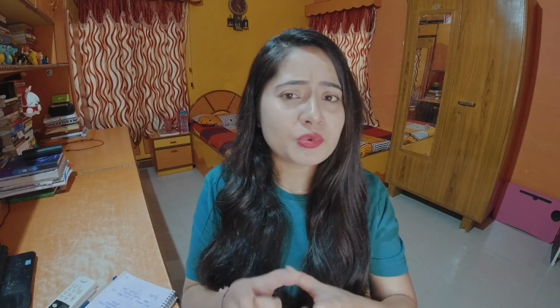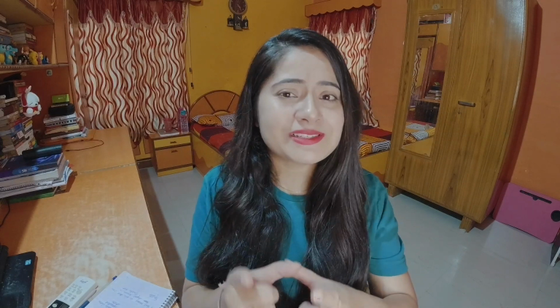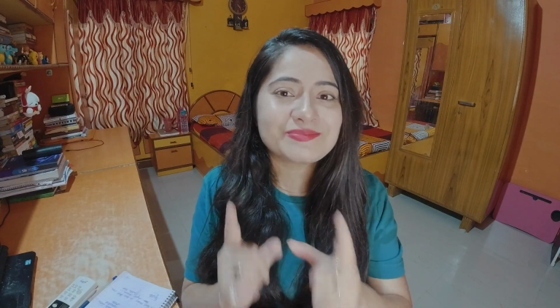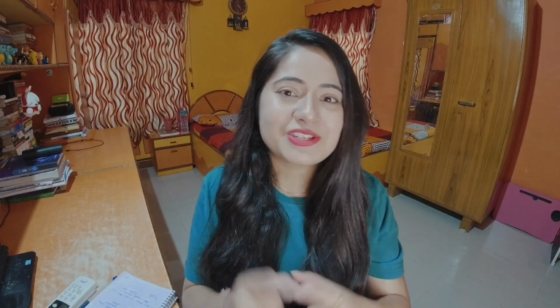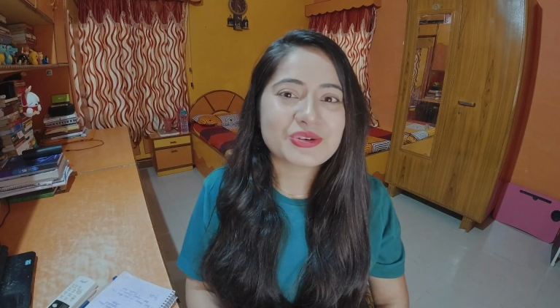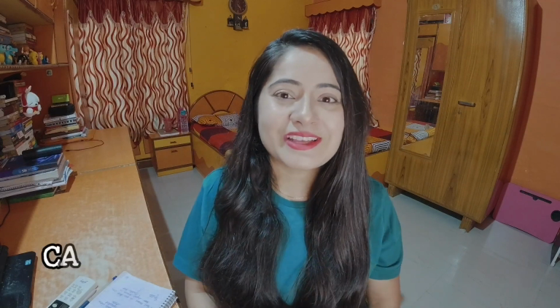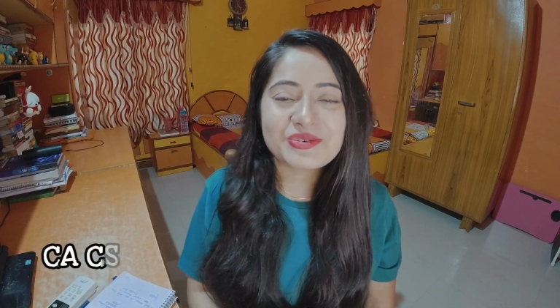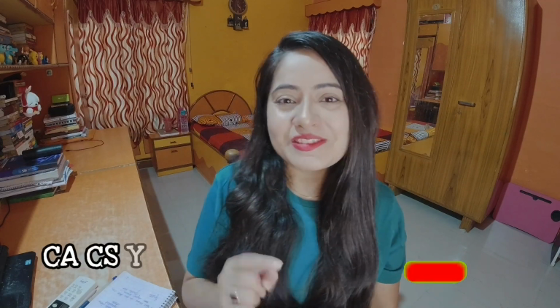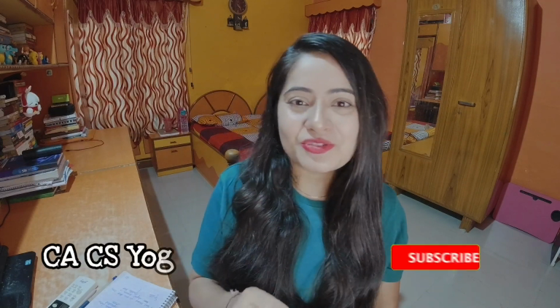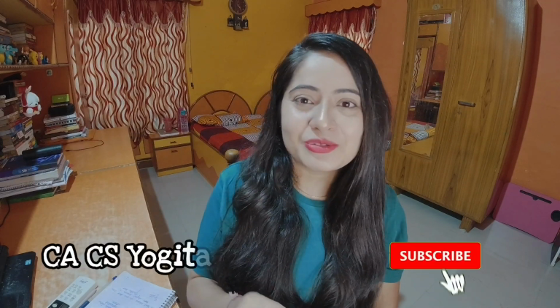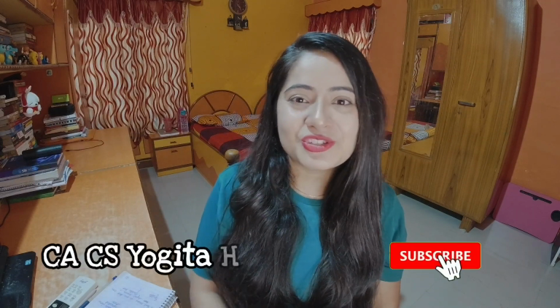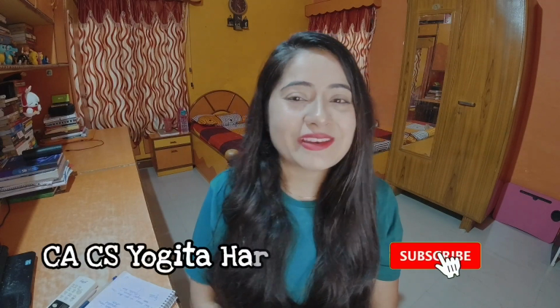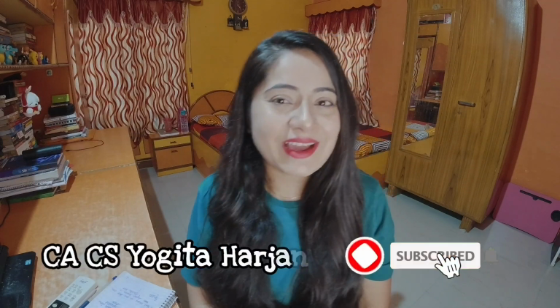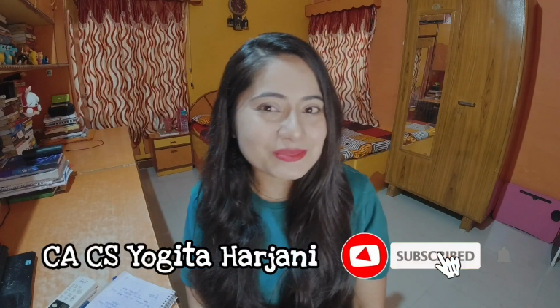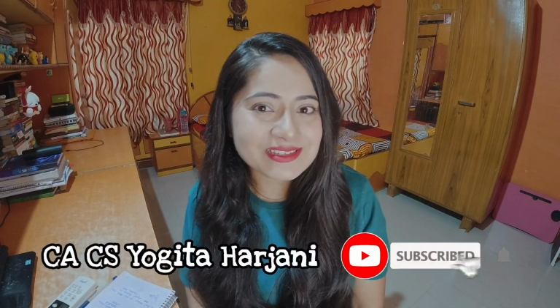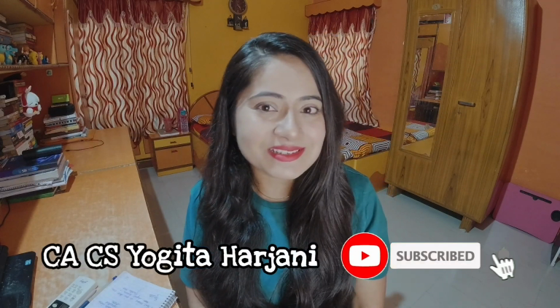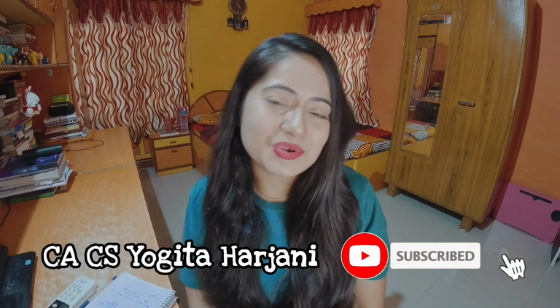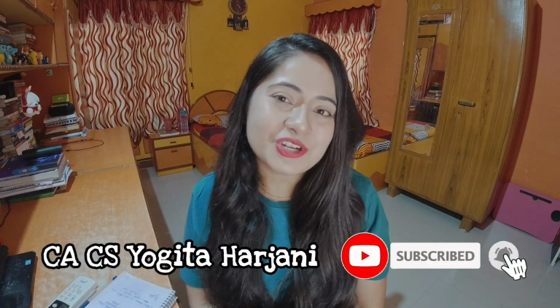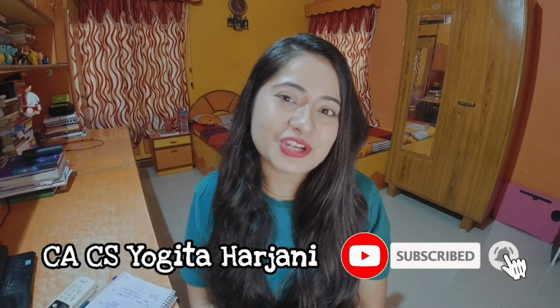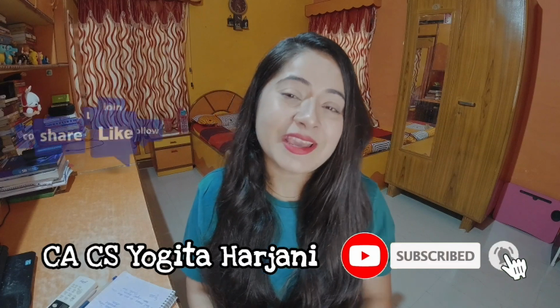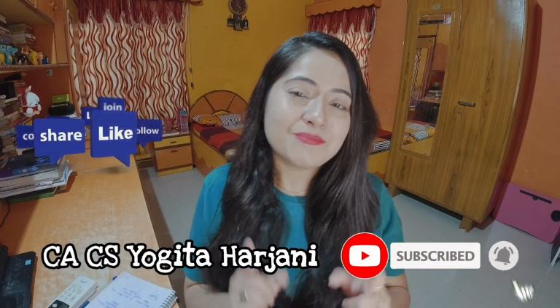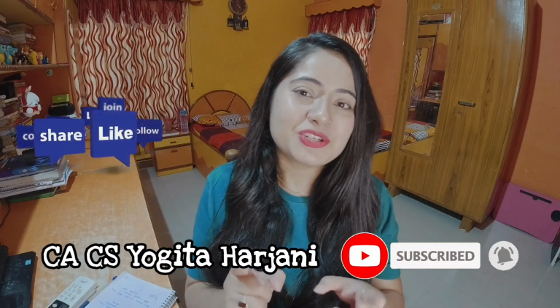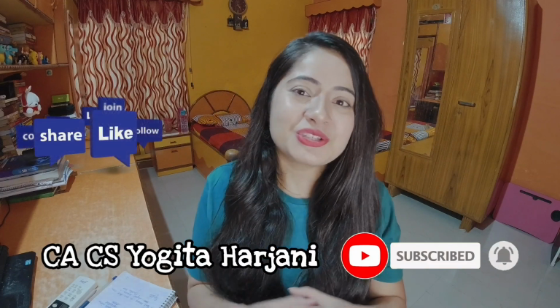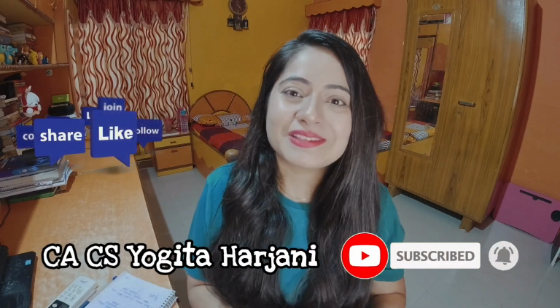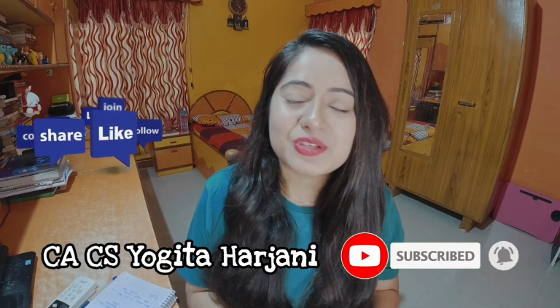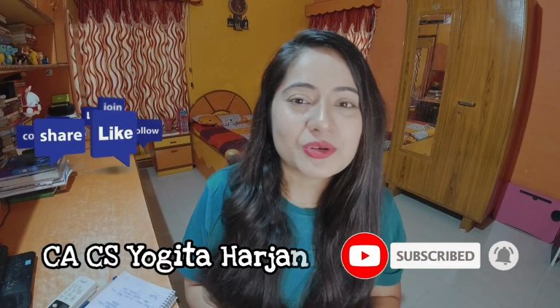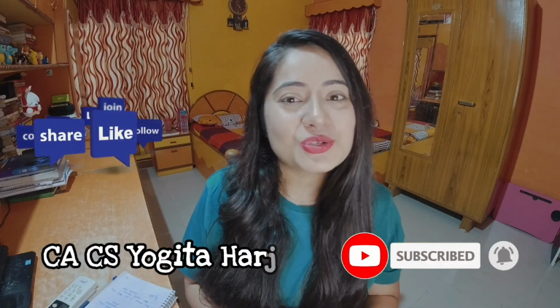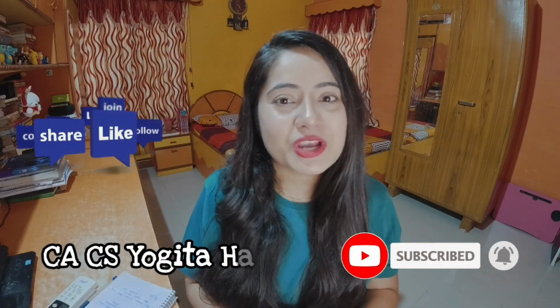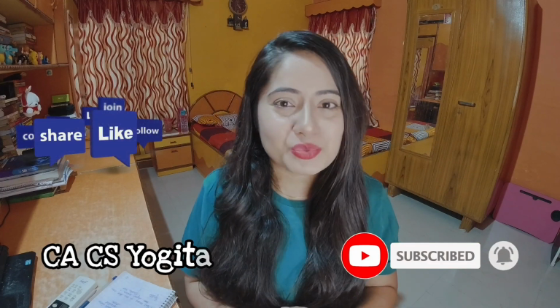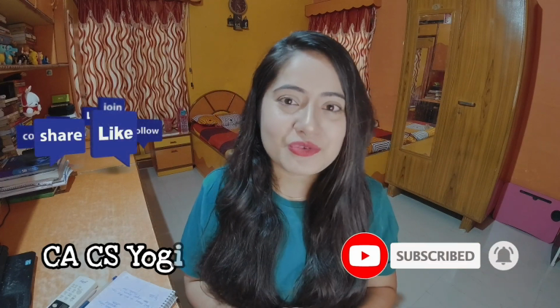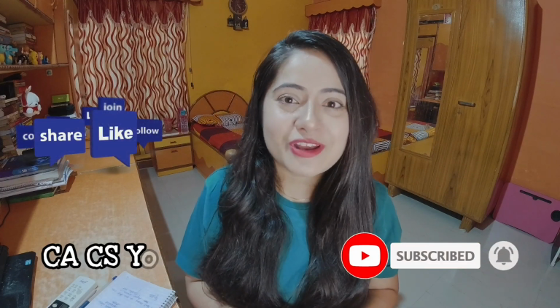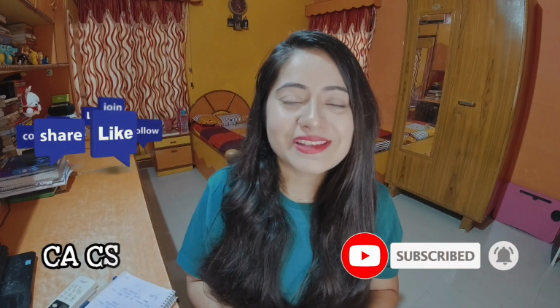But before we start, make sure that you have subscribed to this channel. I am CS Yogita Harjani. Make sure to like this video and also share it with your friends.